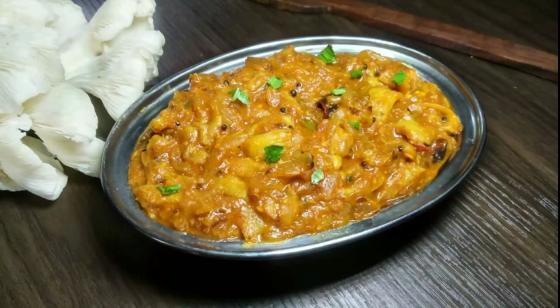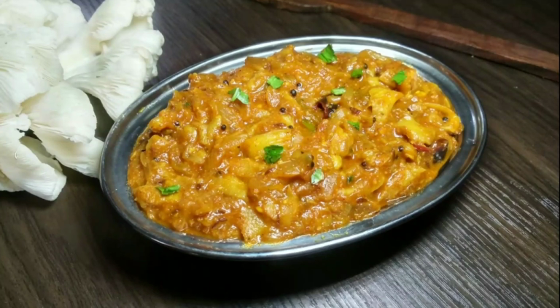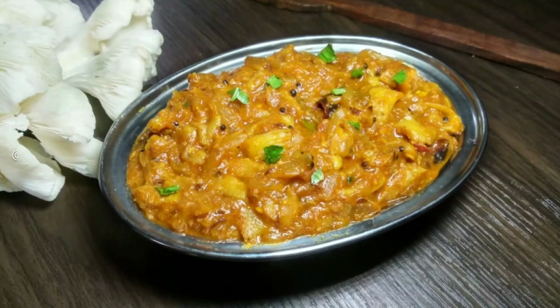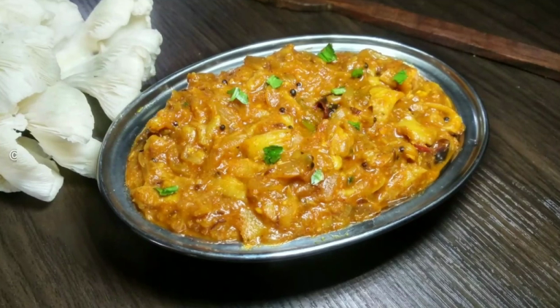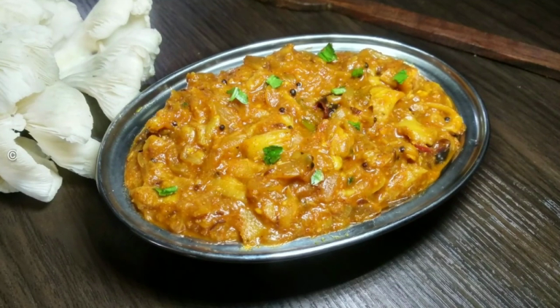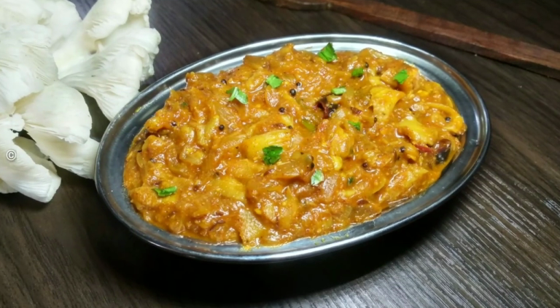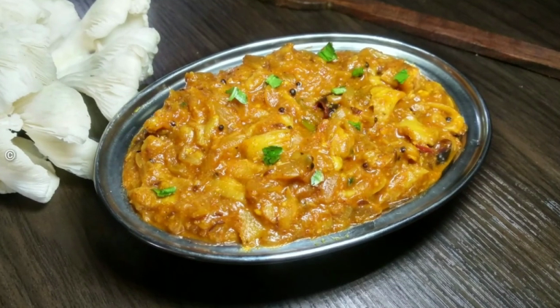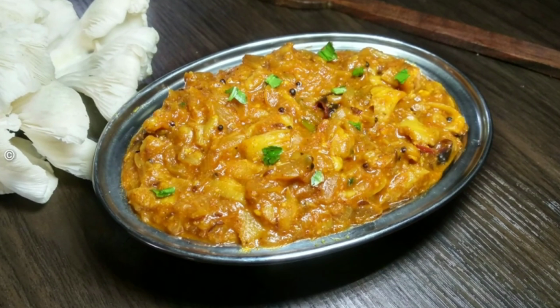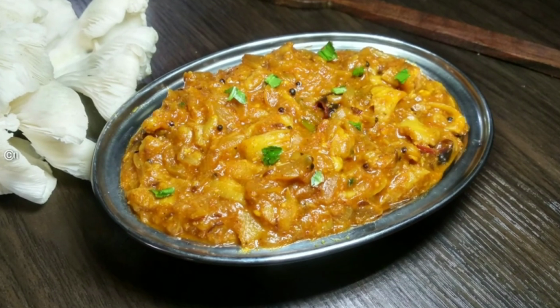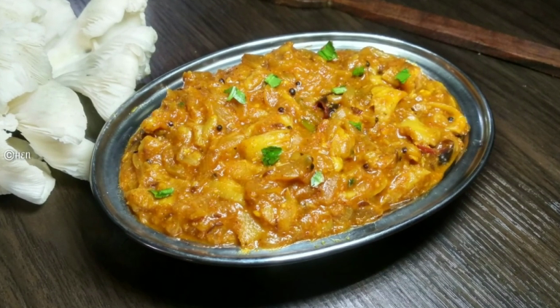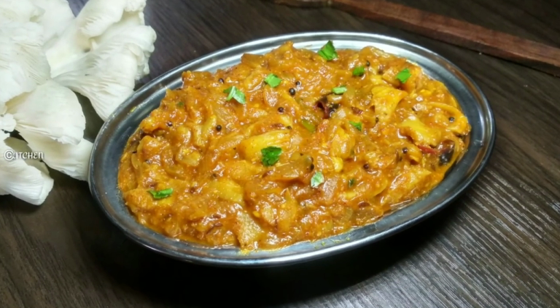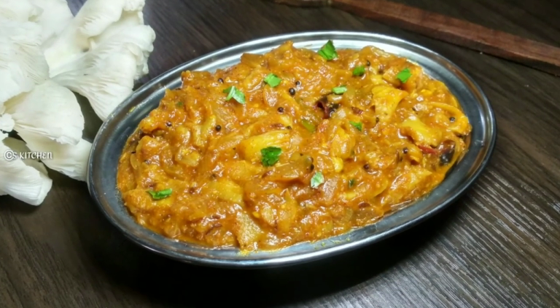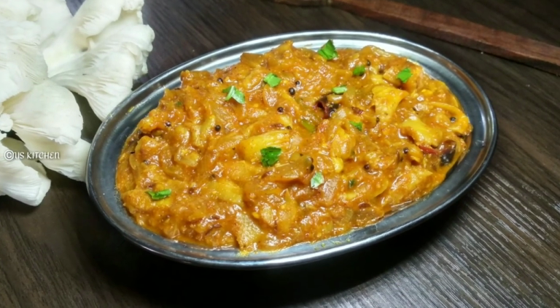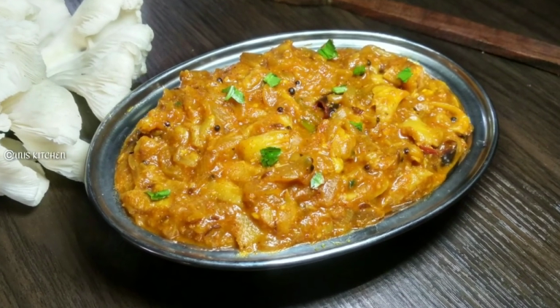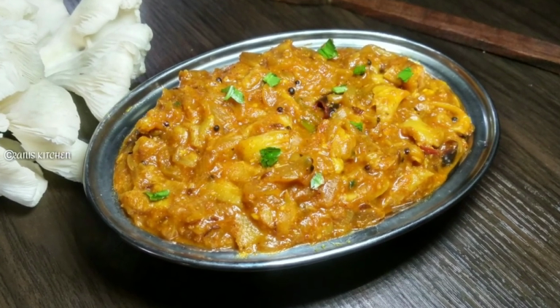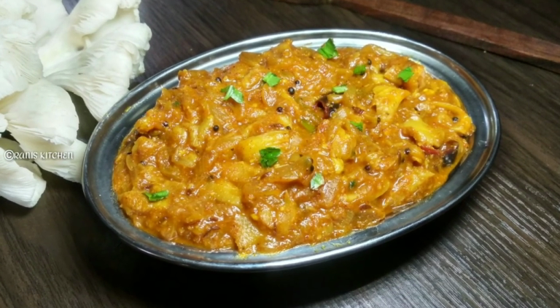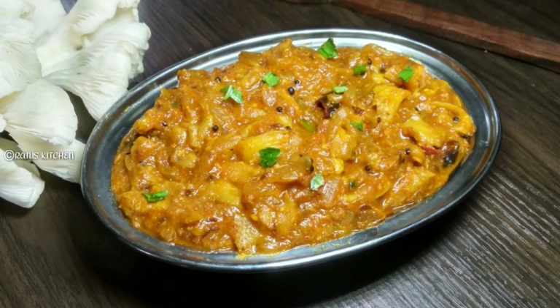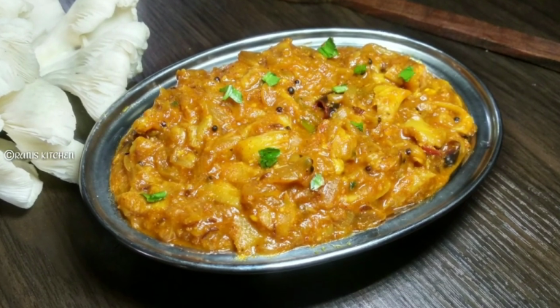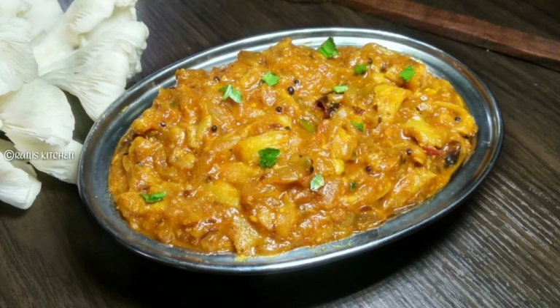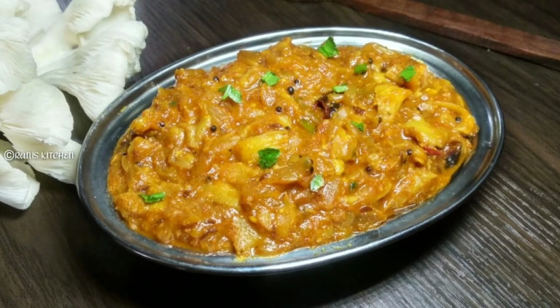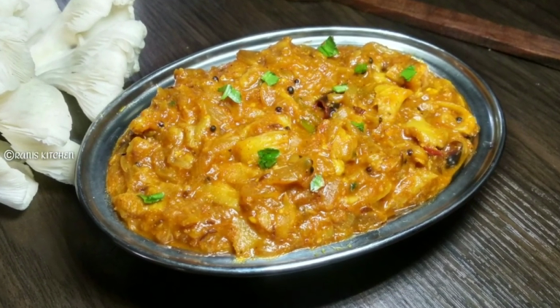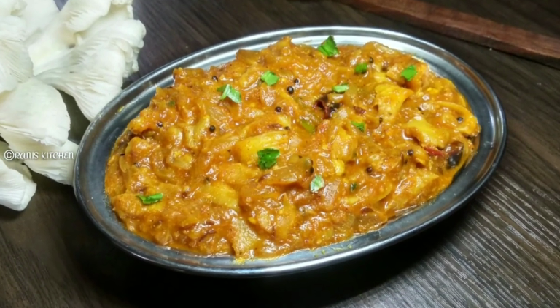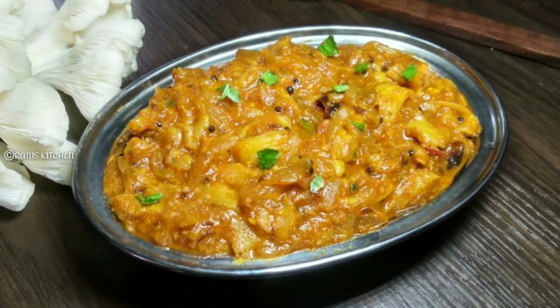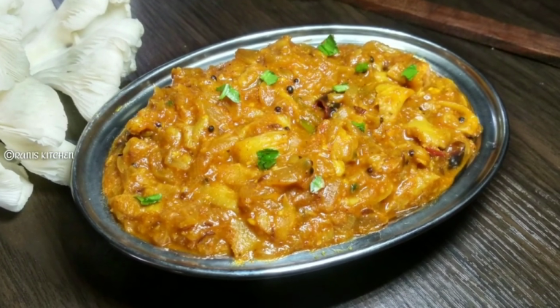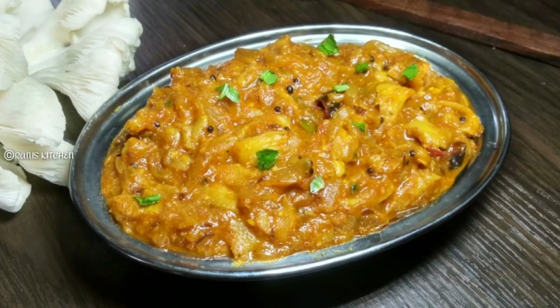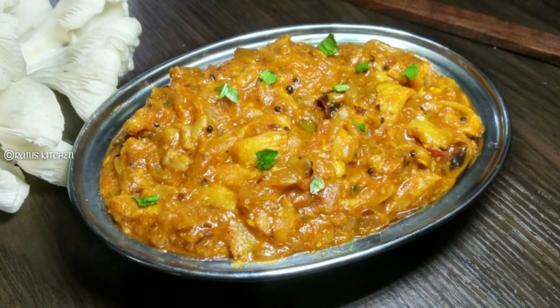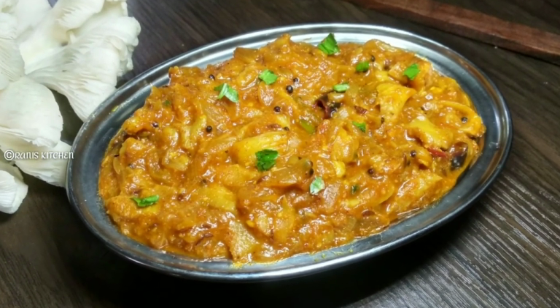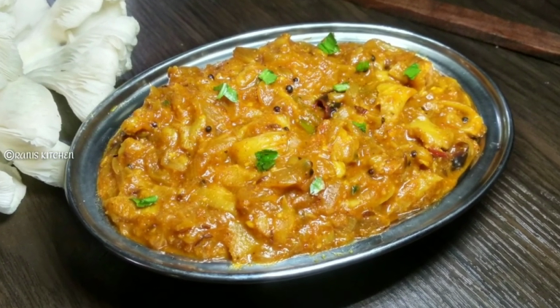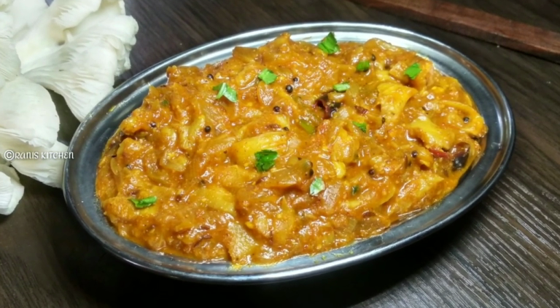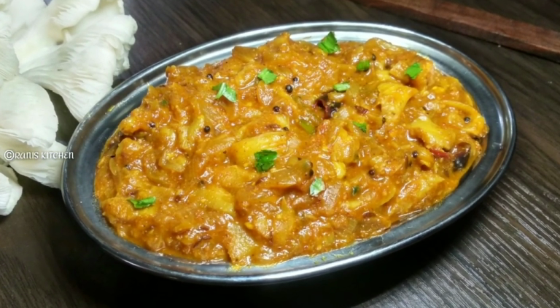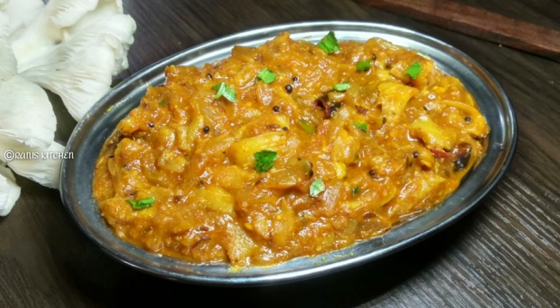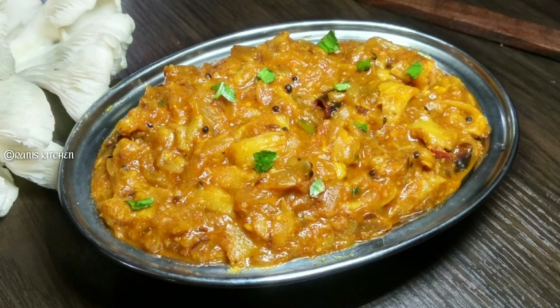Hello friends! Today we are going to eat a mushroom. It's a good taste.